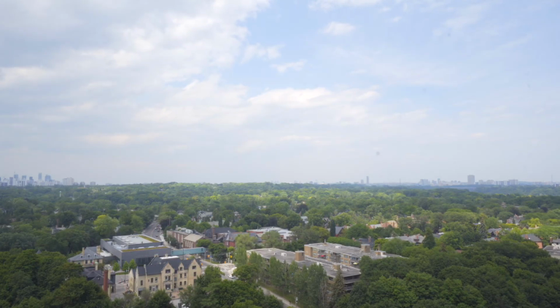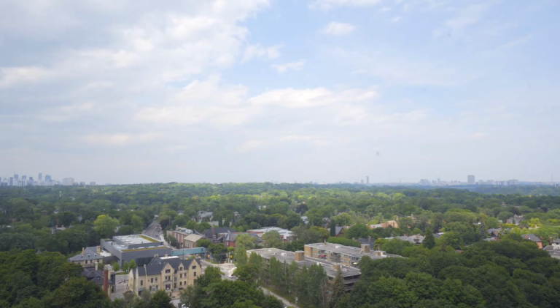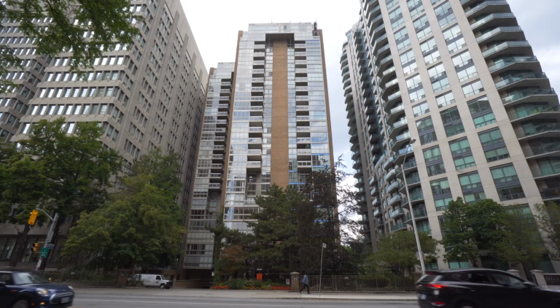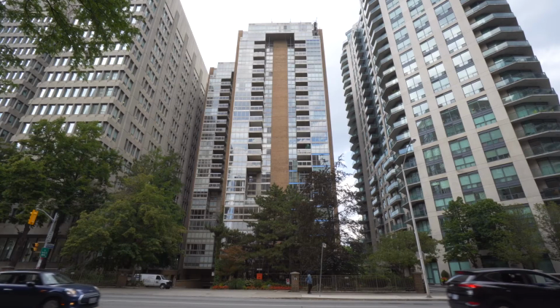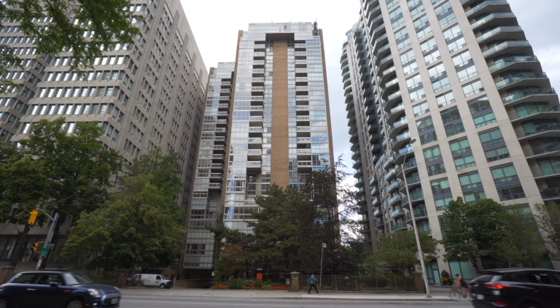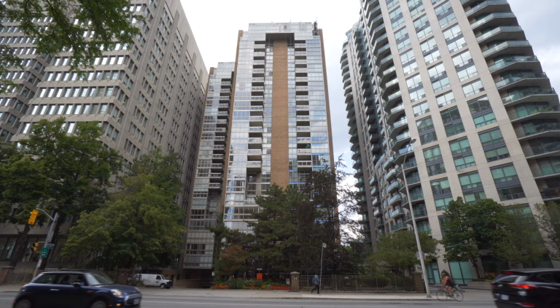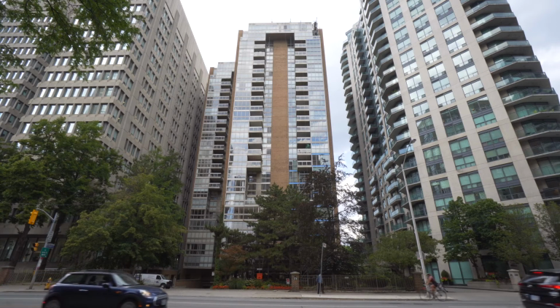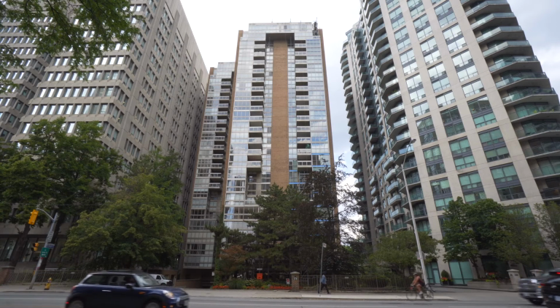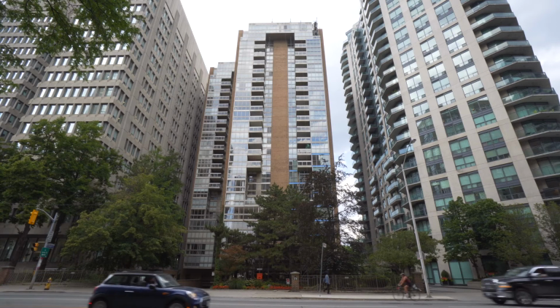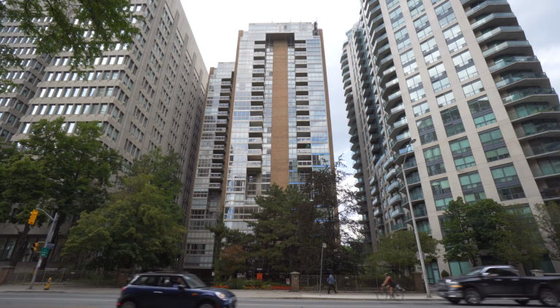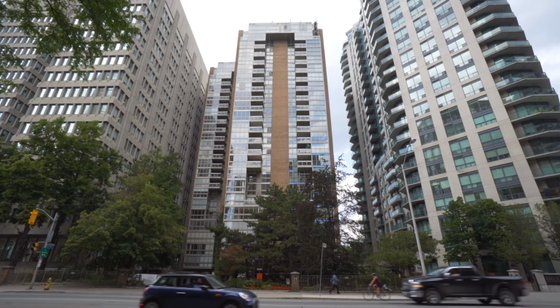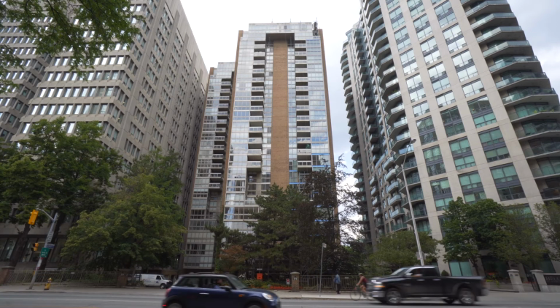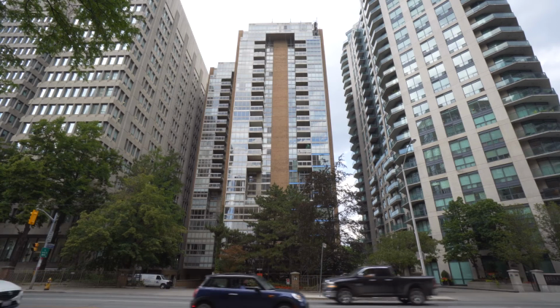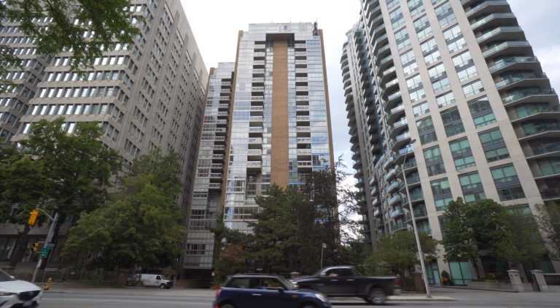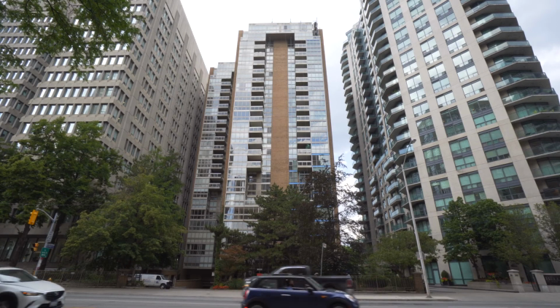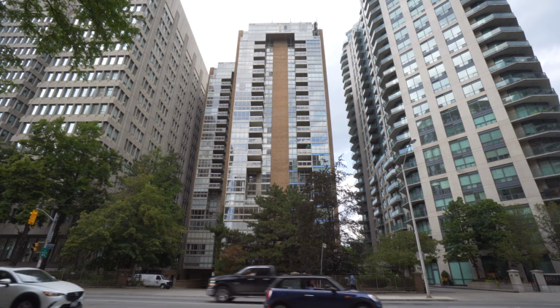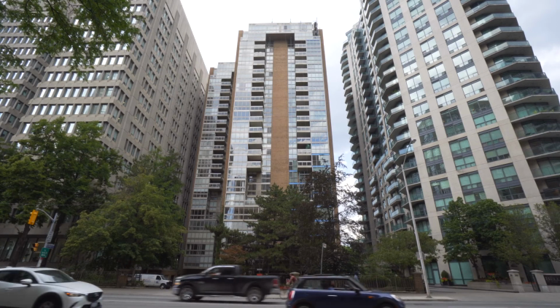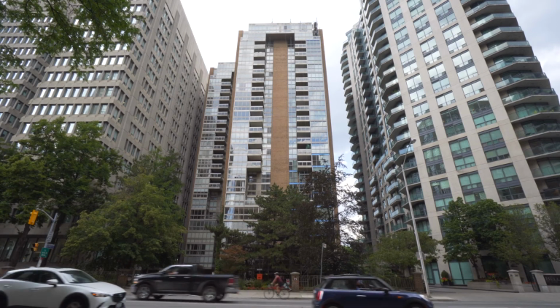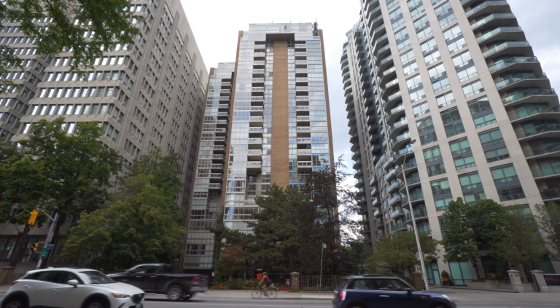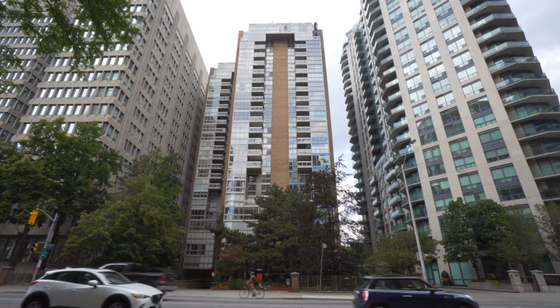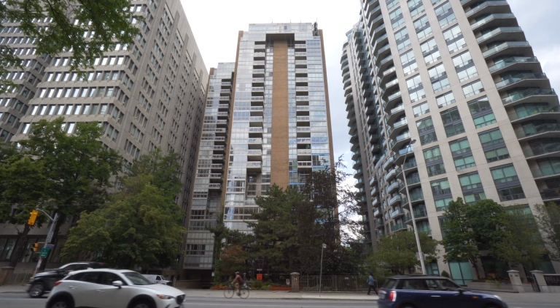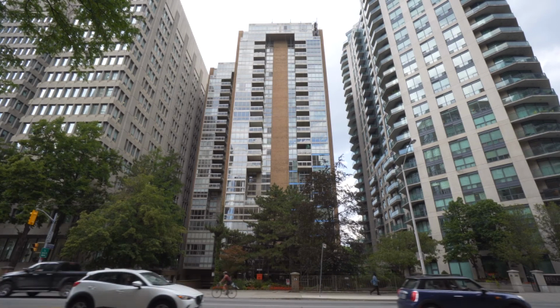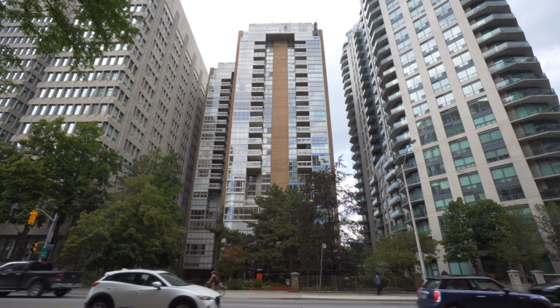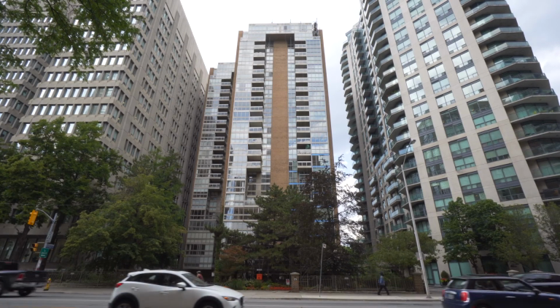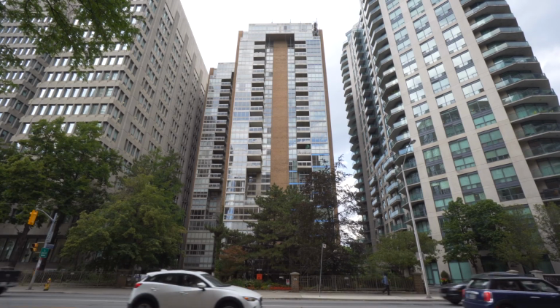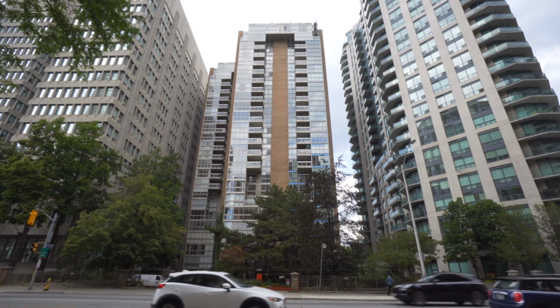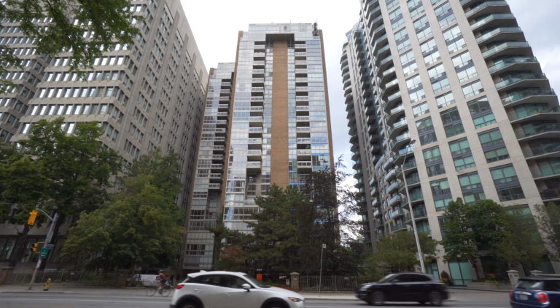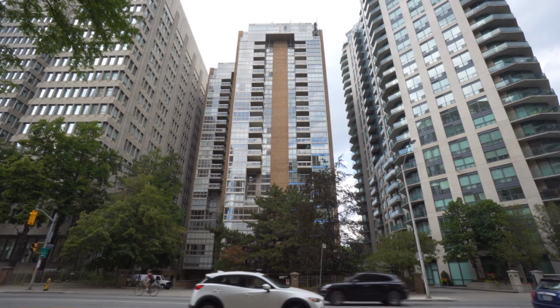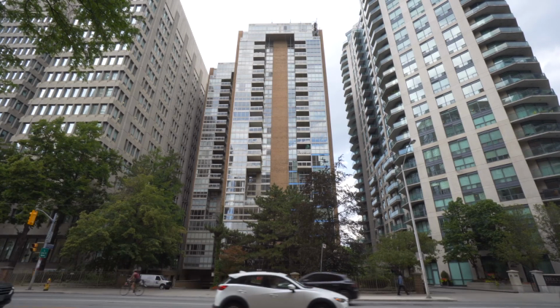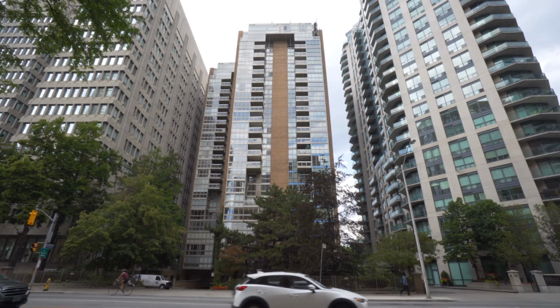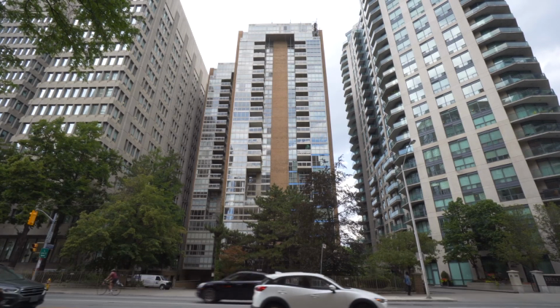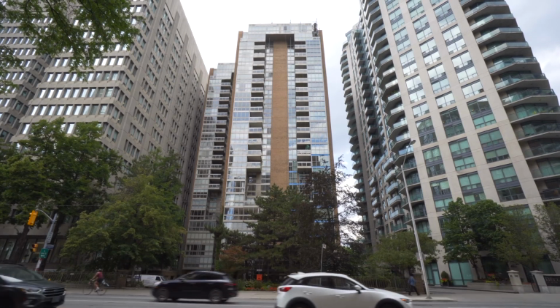Give Suite 1903 a visit in person to see how its true potential can work for you.